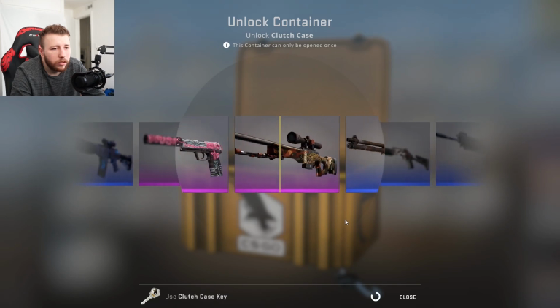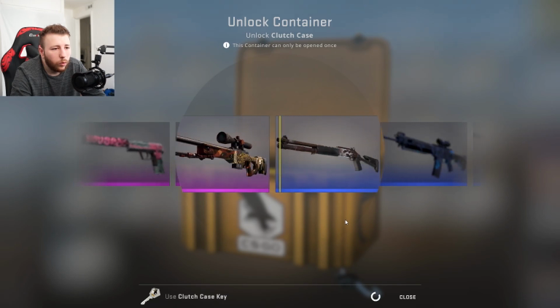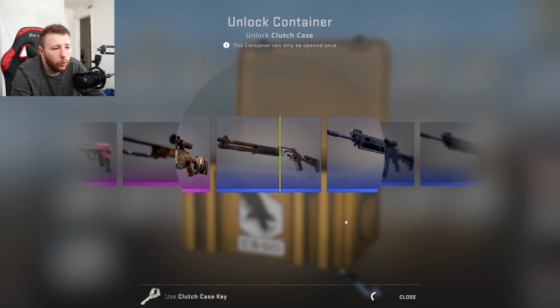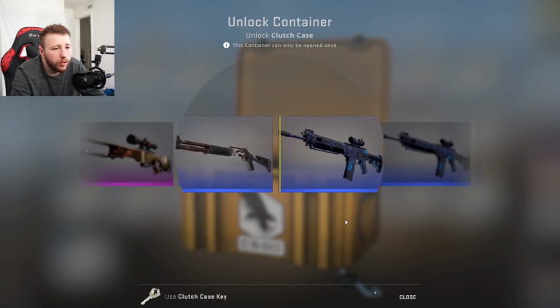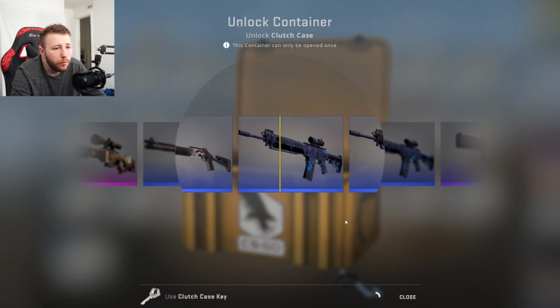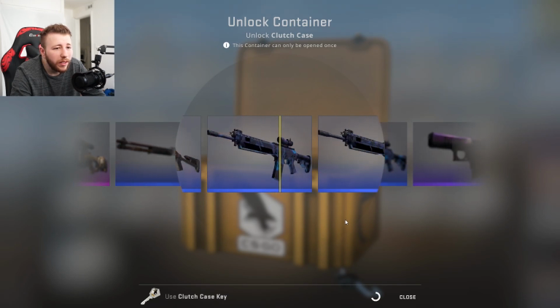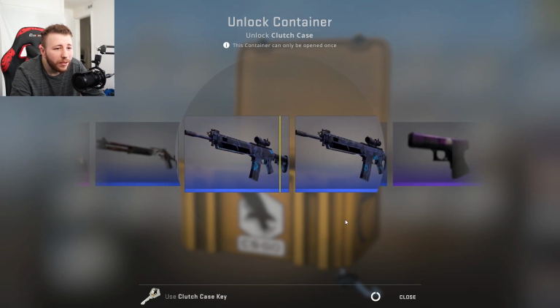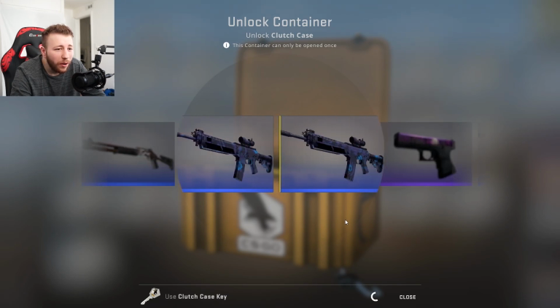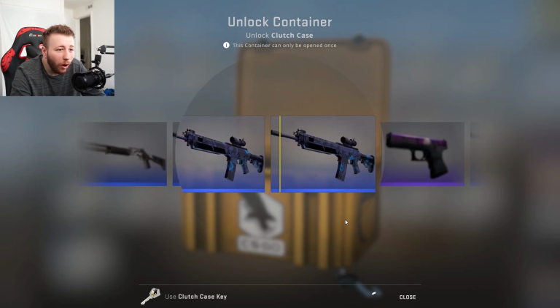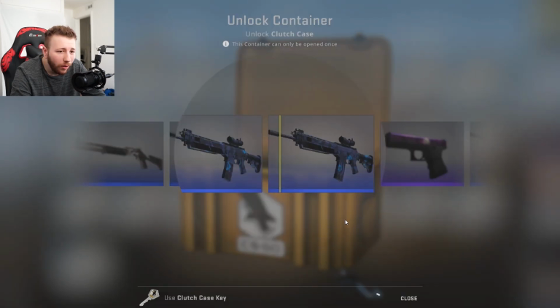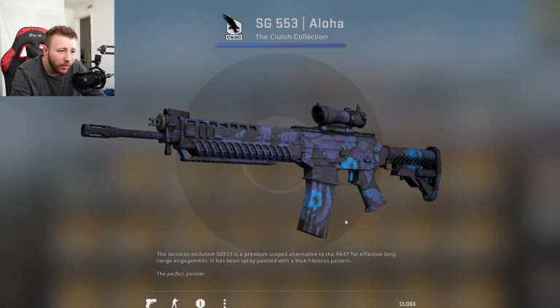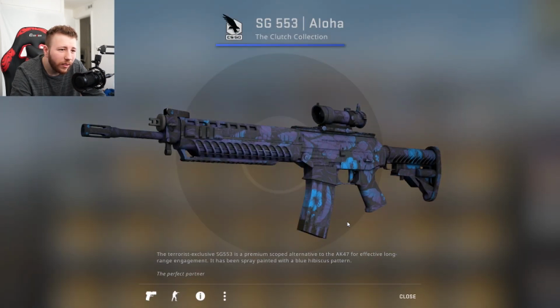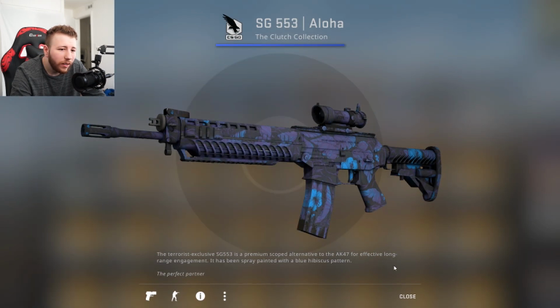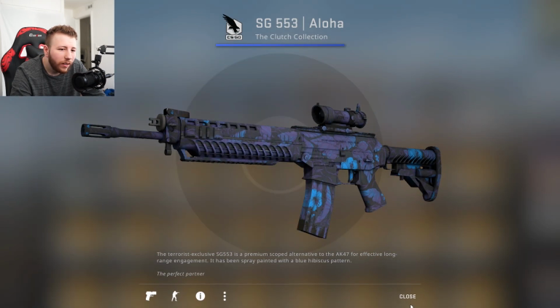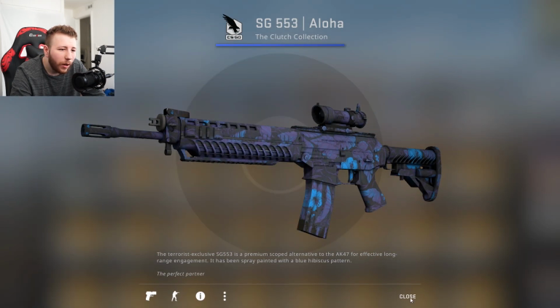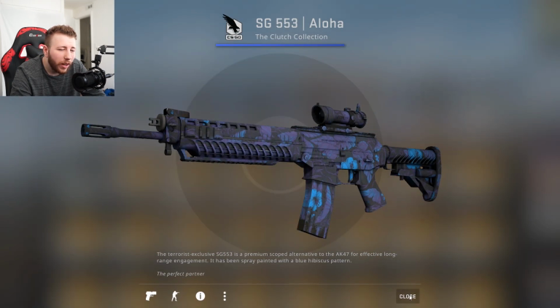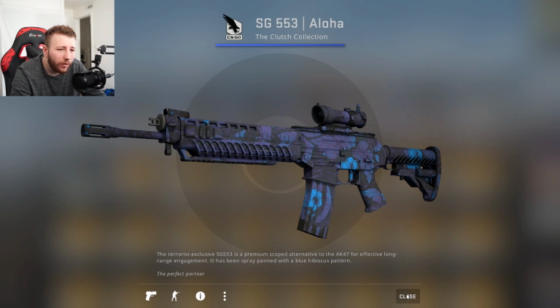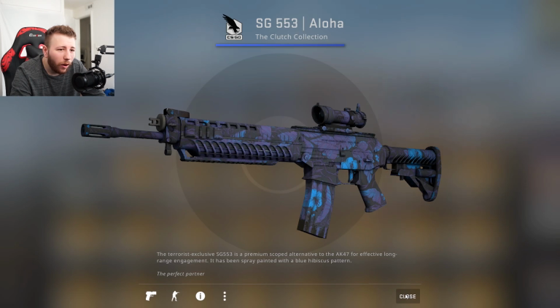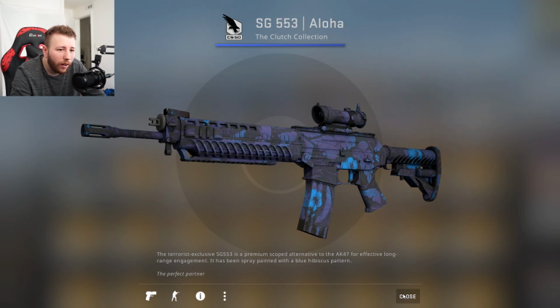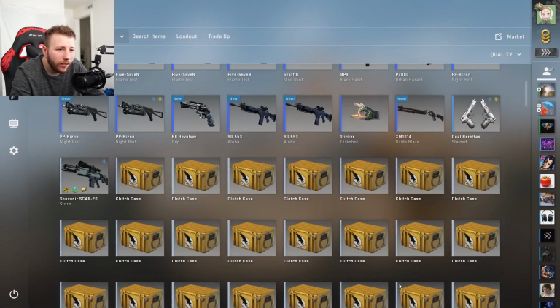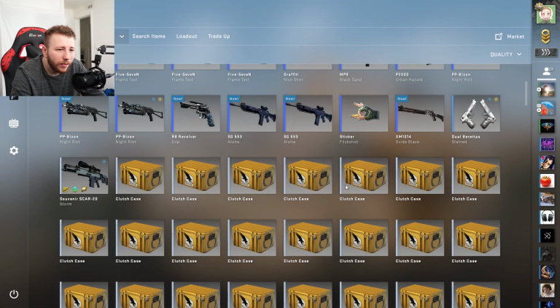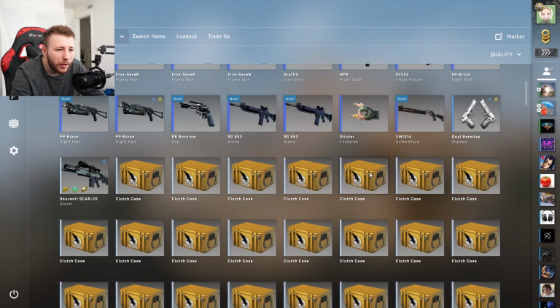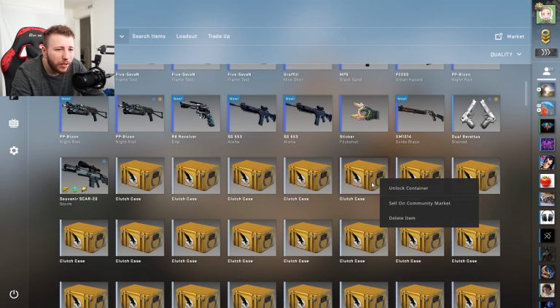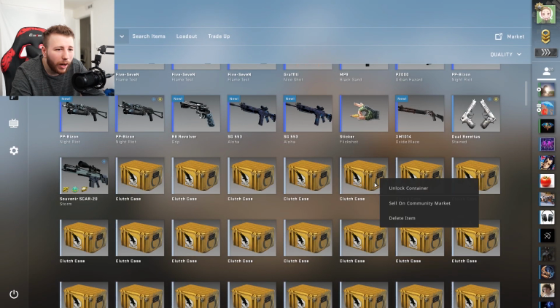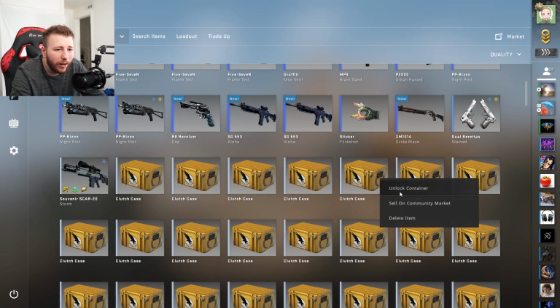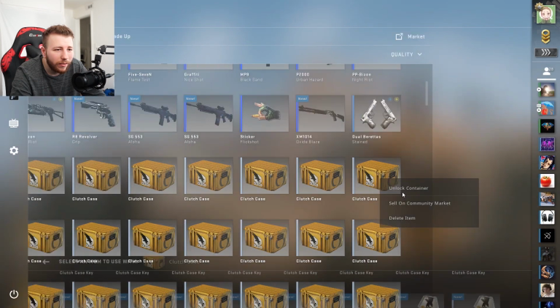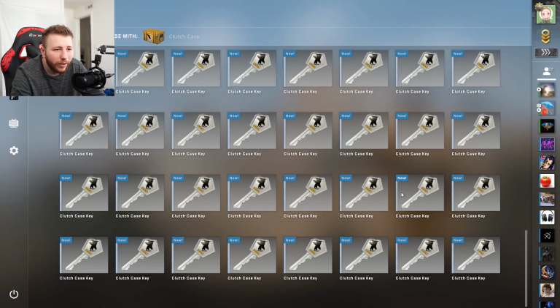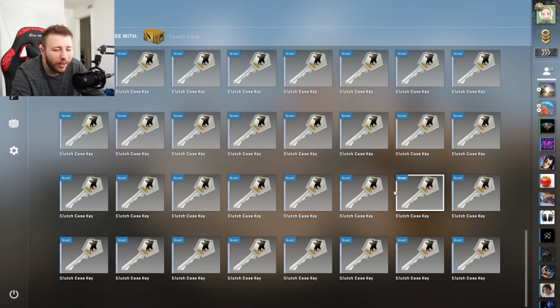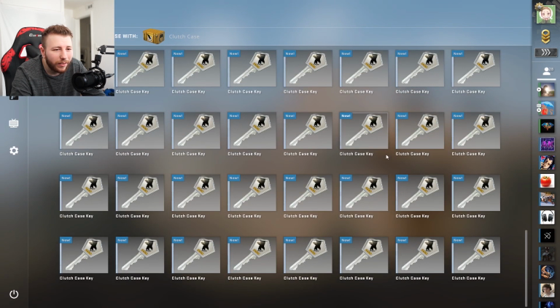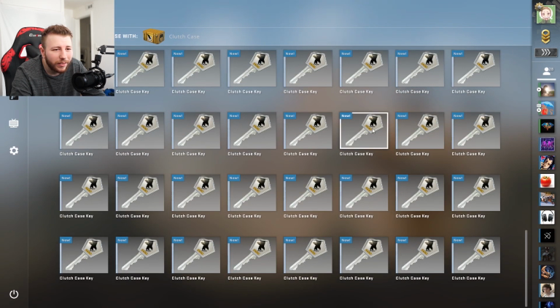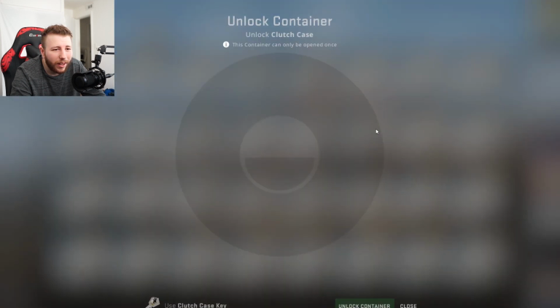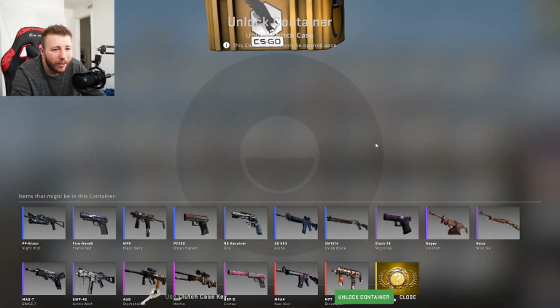We got two pinks in a row! And we got Aloha — that means goodbye and freaking hello, so get out of here.